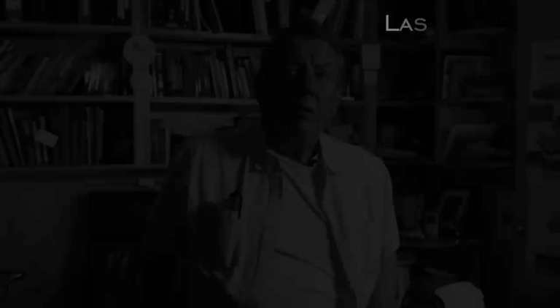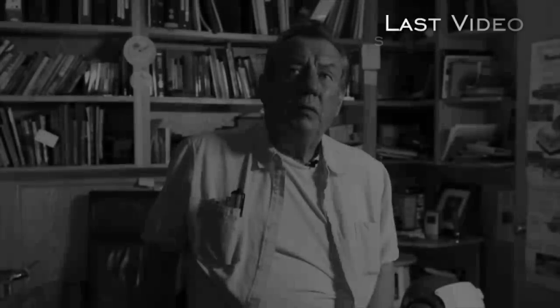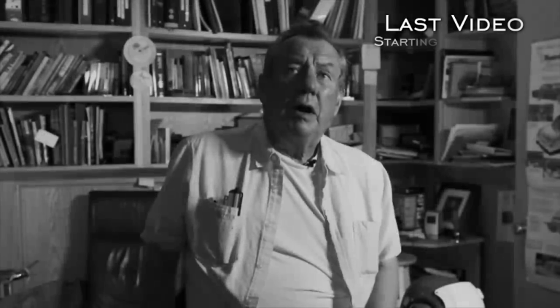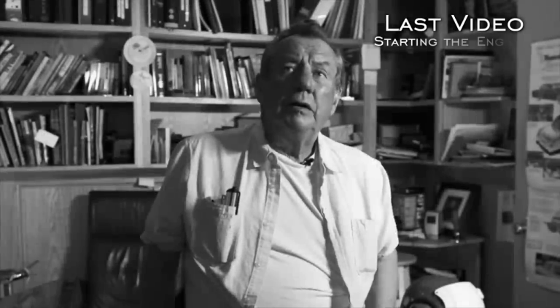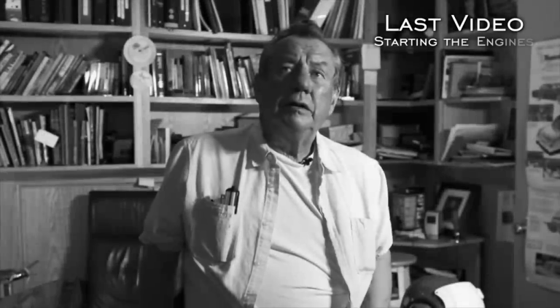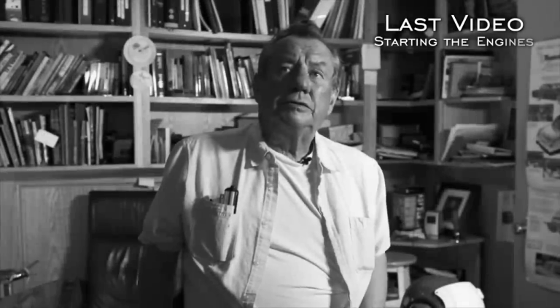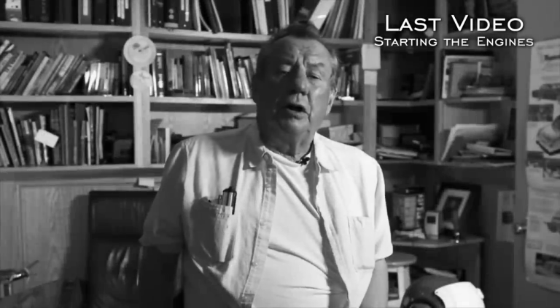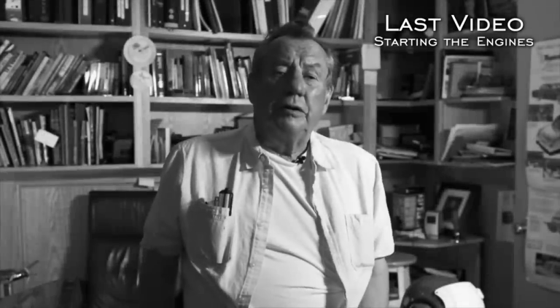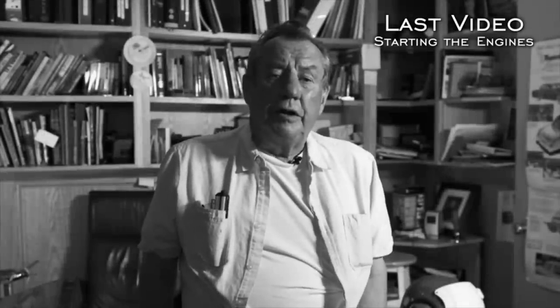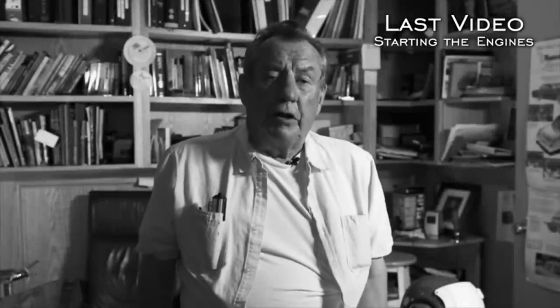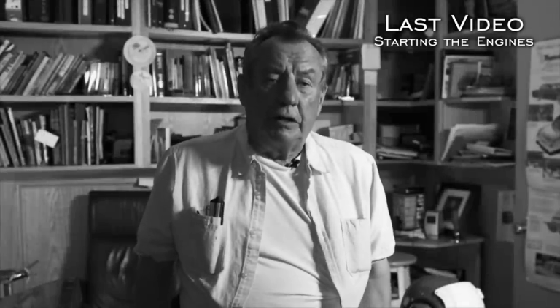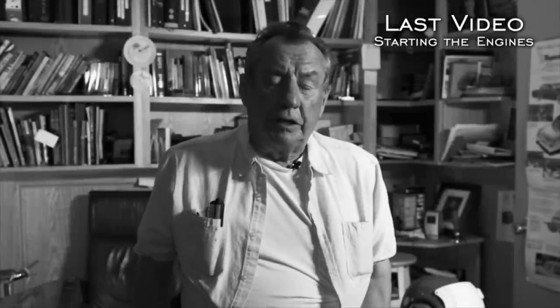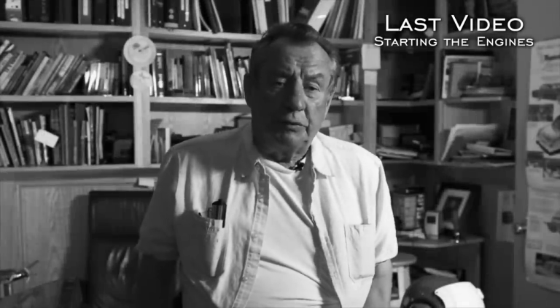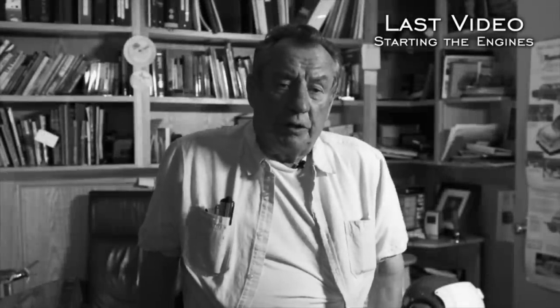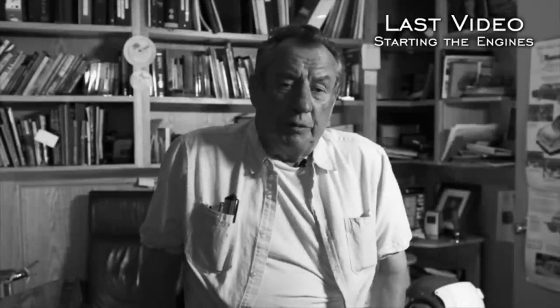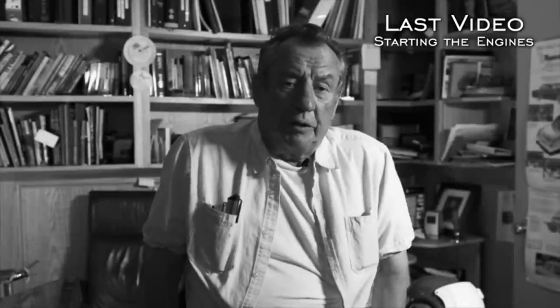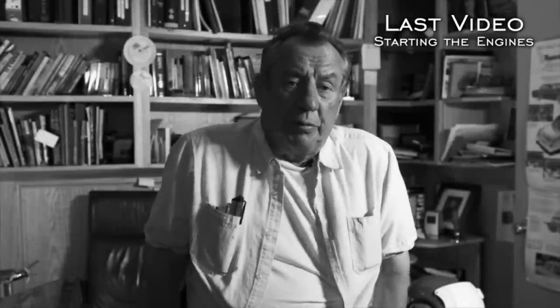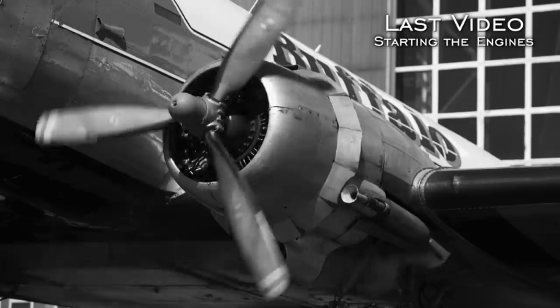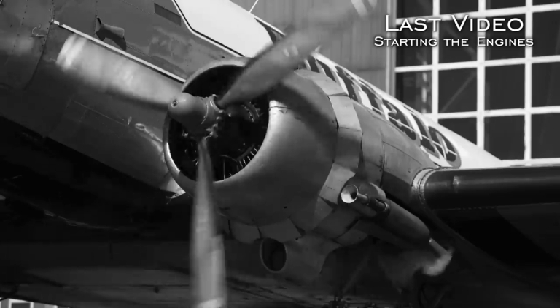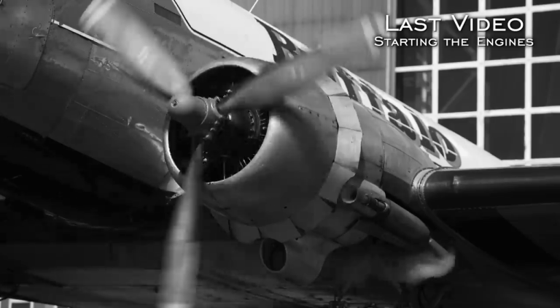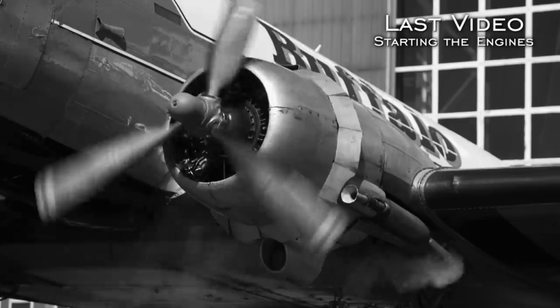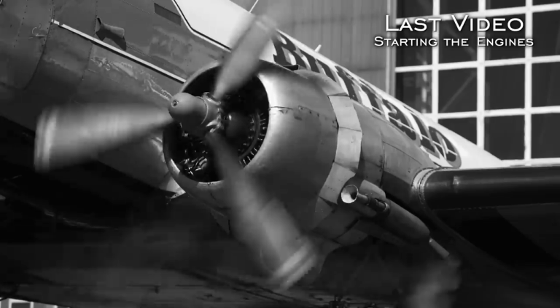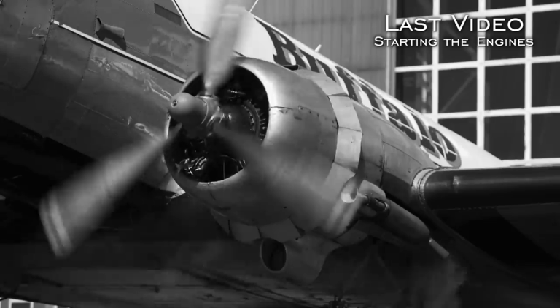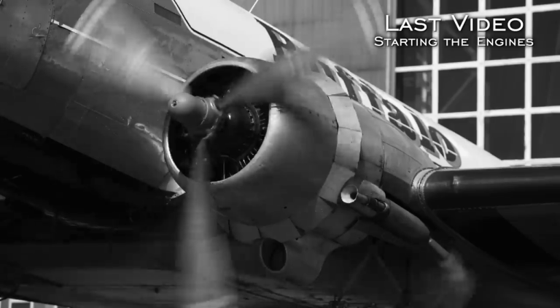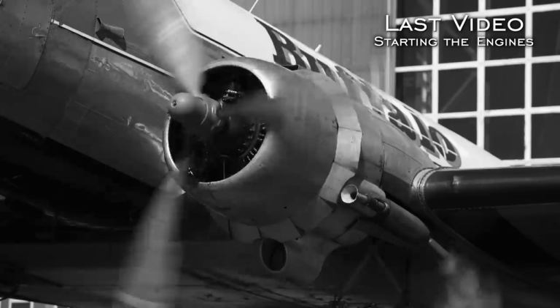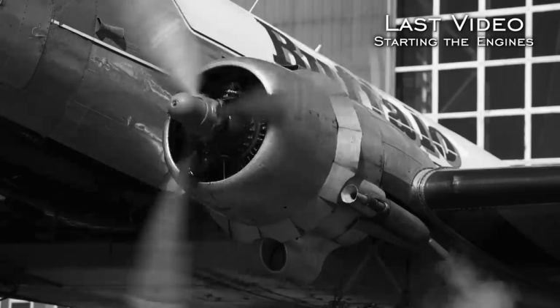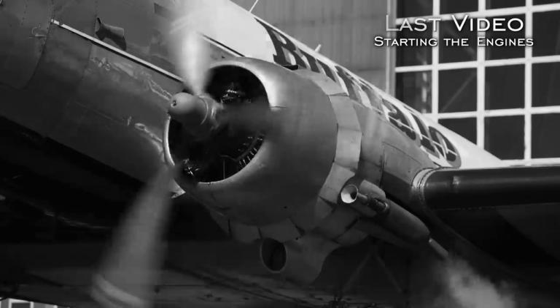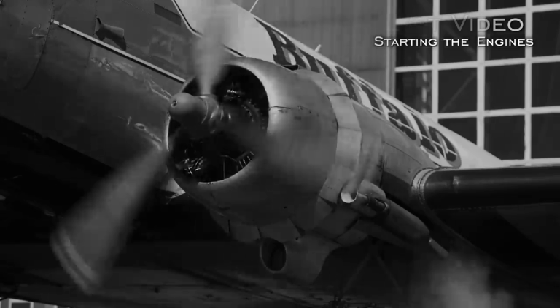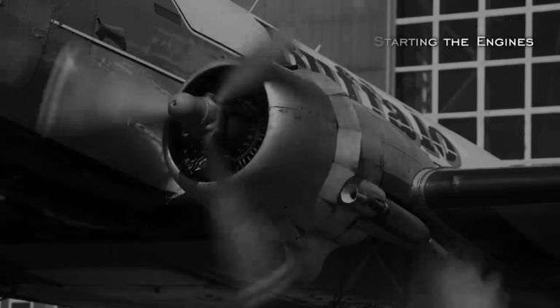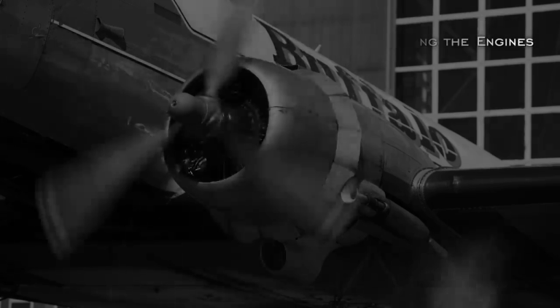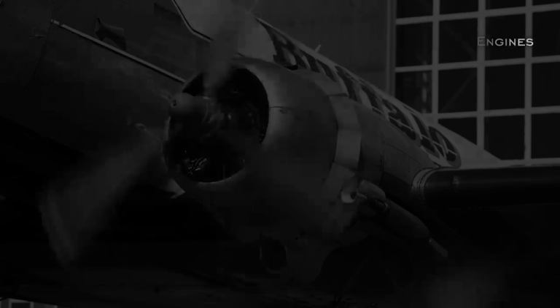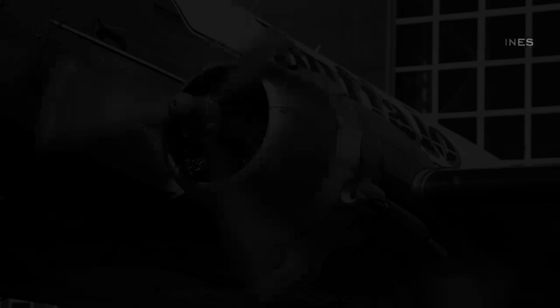Starting any radial engine, whether it be on a Beaver, Otter, DC-3, or Beechcraft — it's all the same principle.